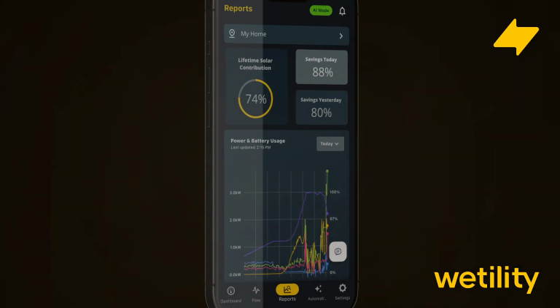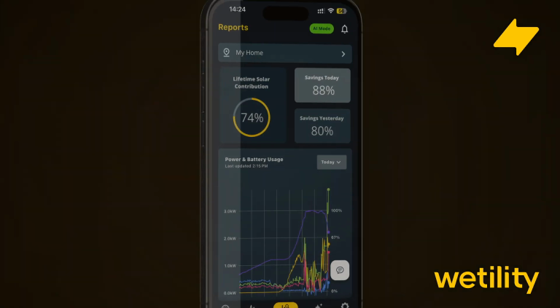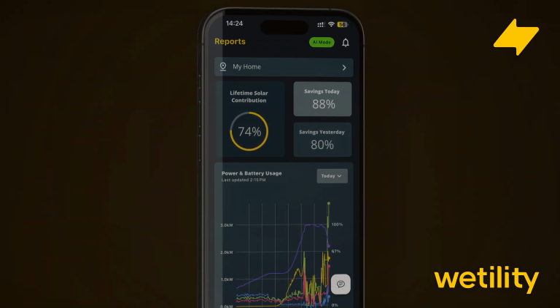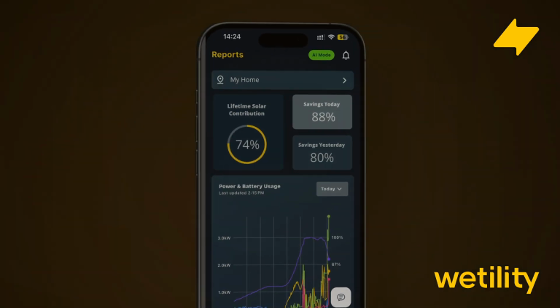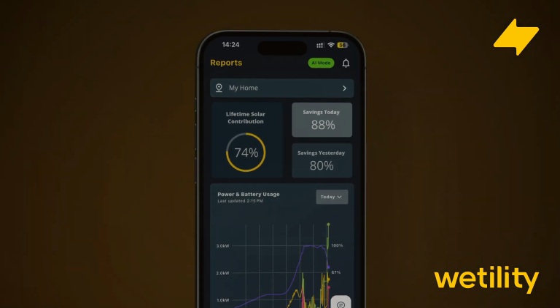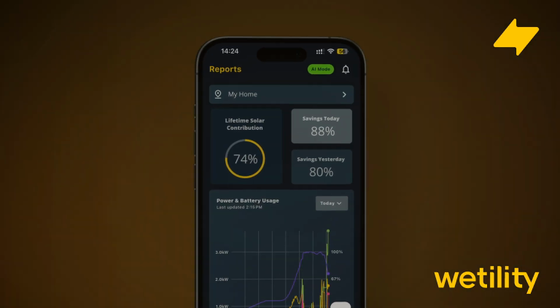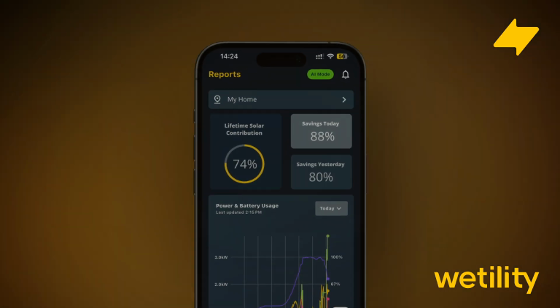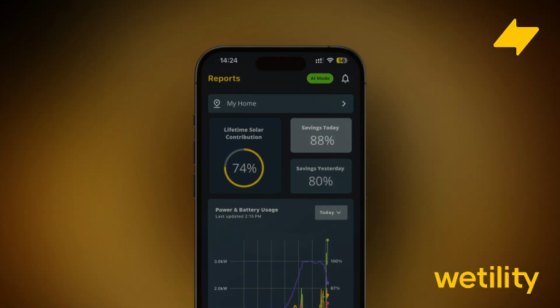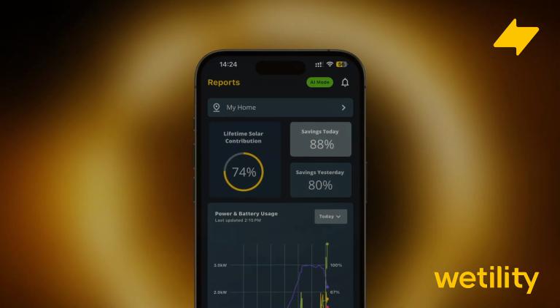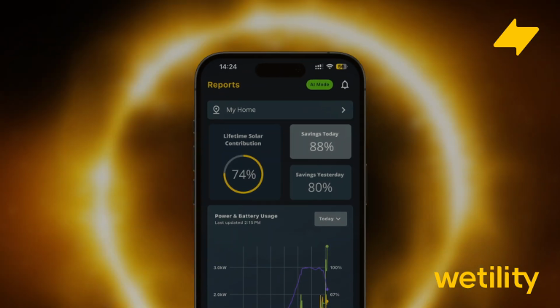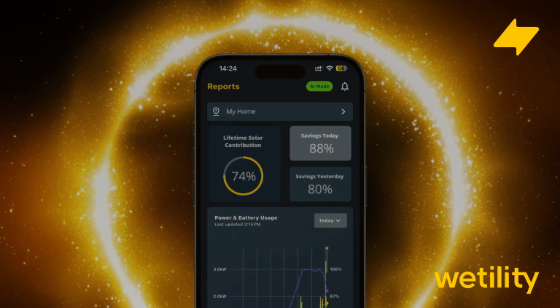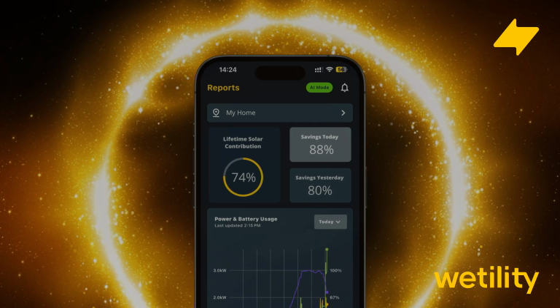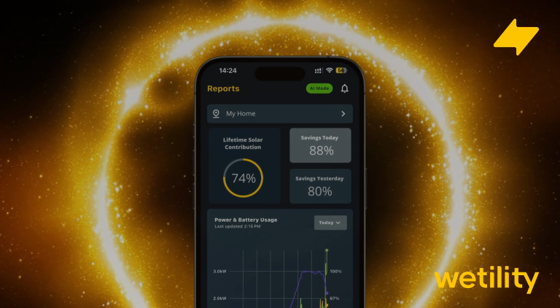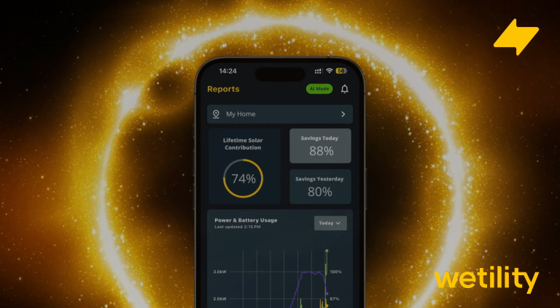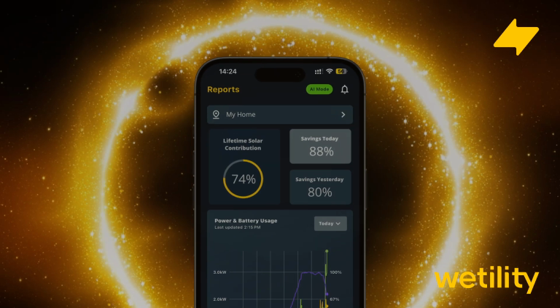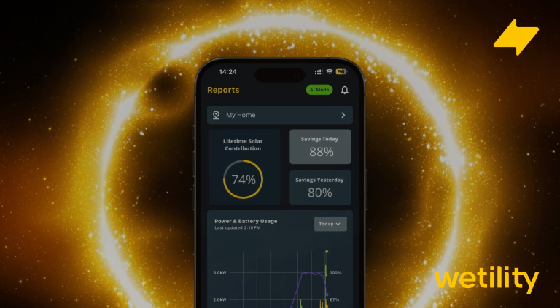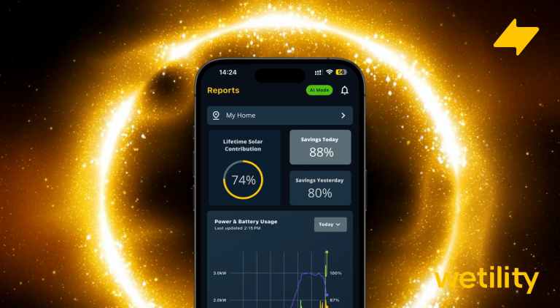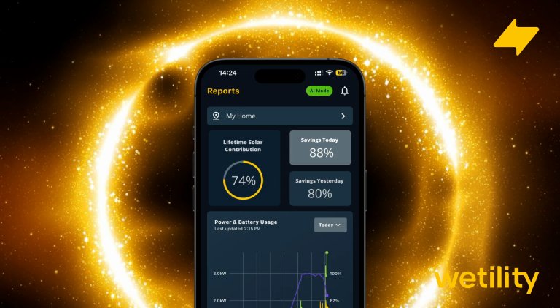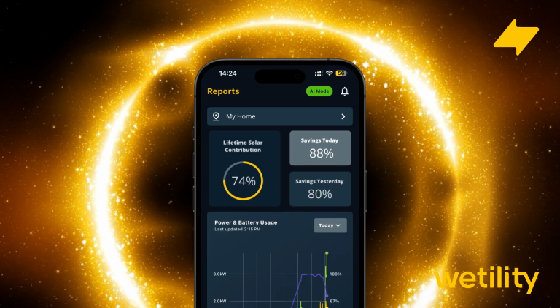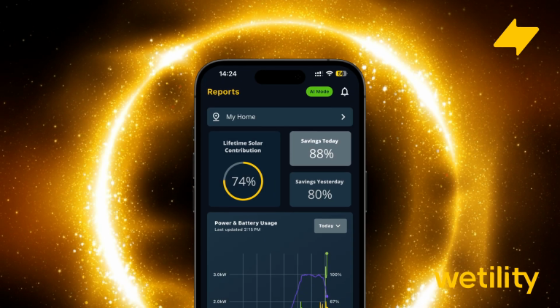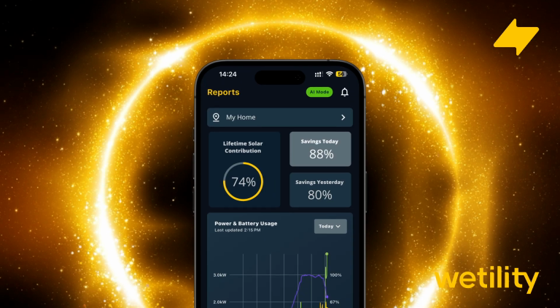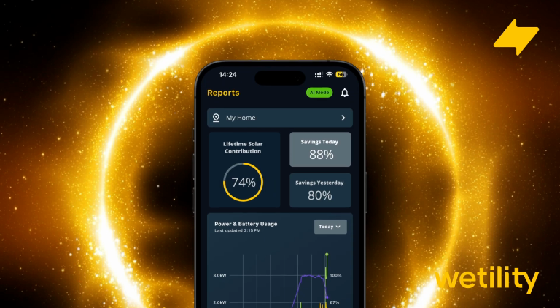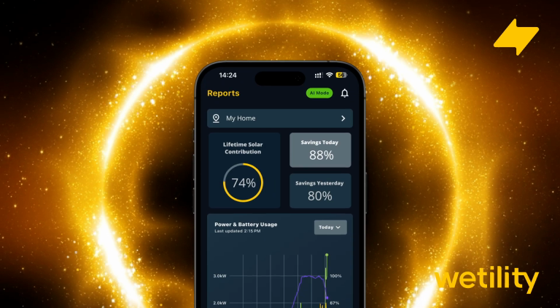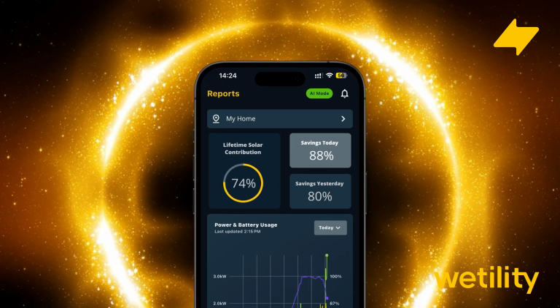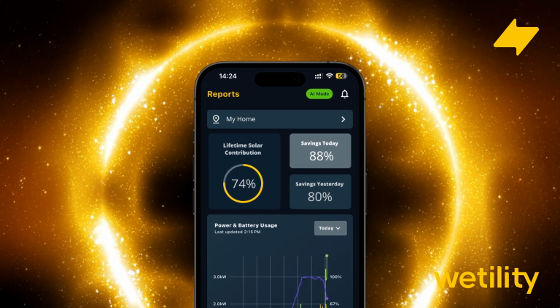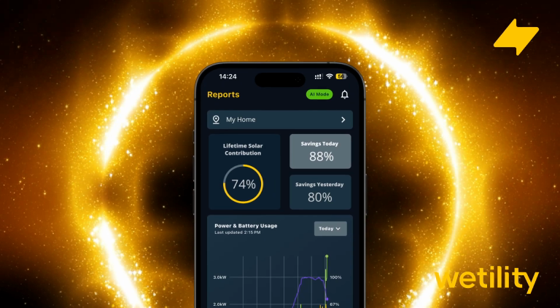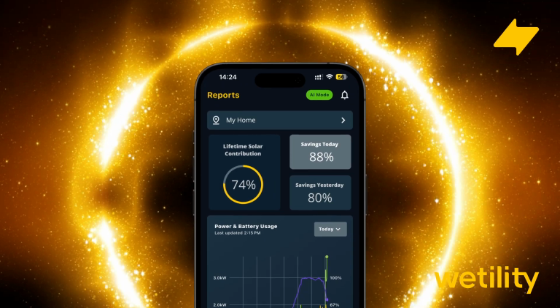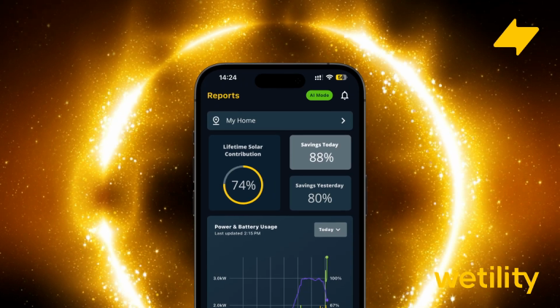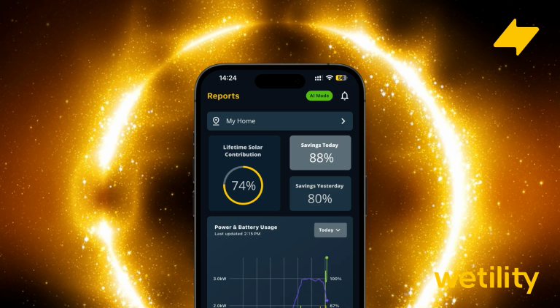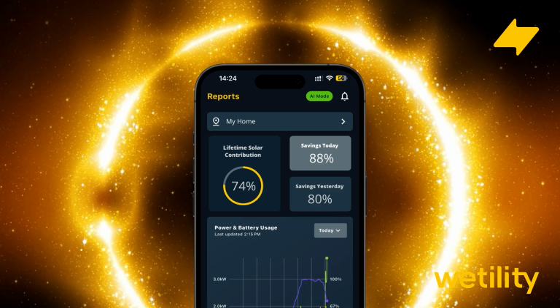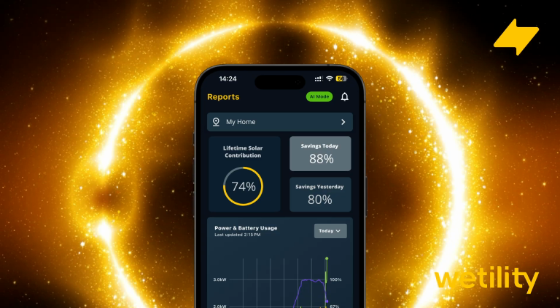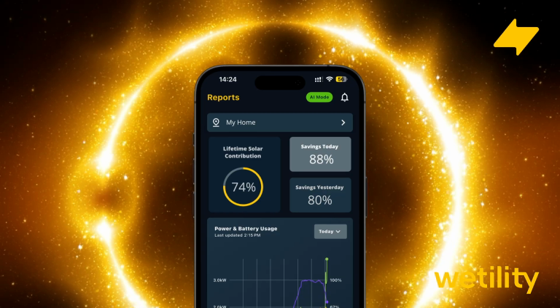Learning and adjusting every day to keep costs down. And the best part?